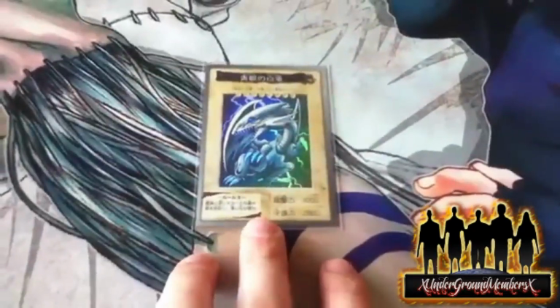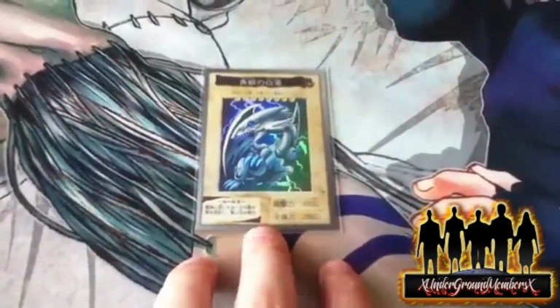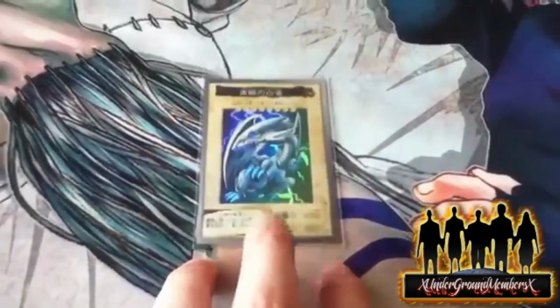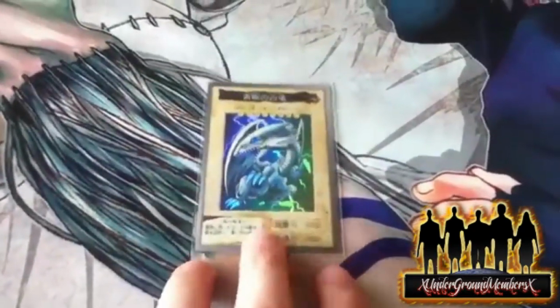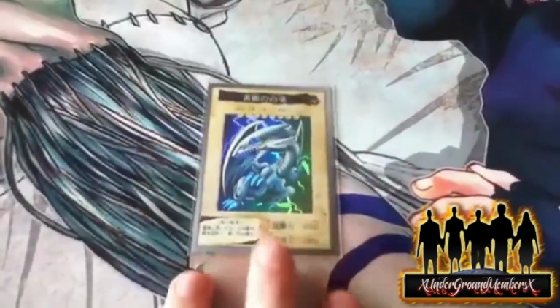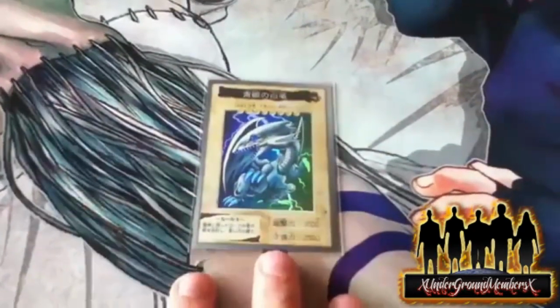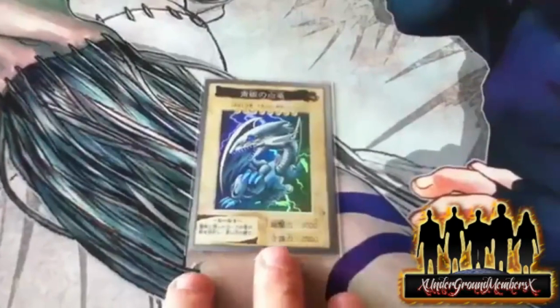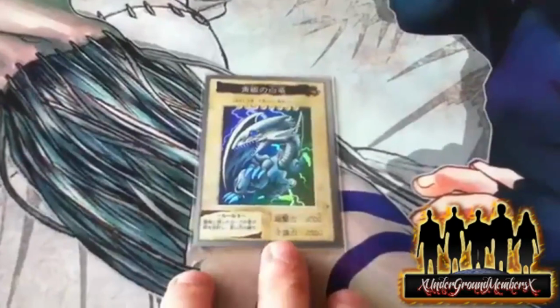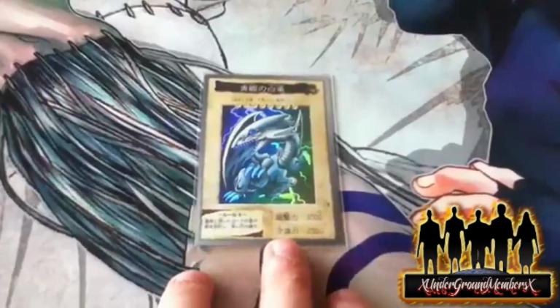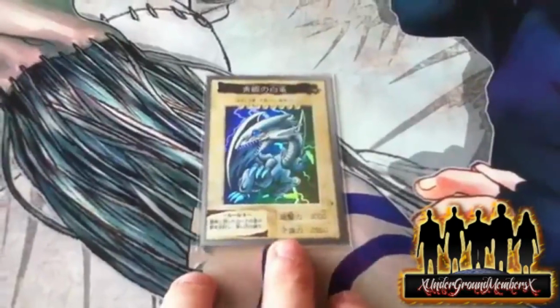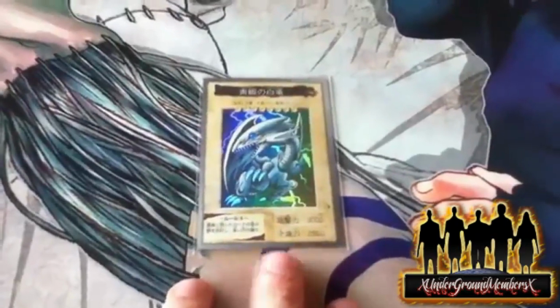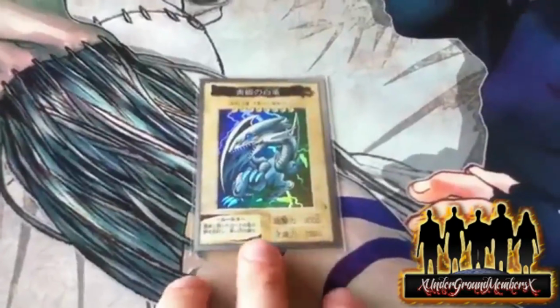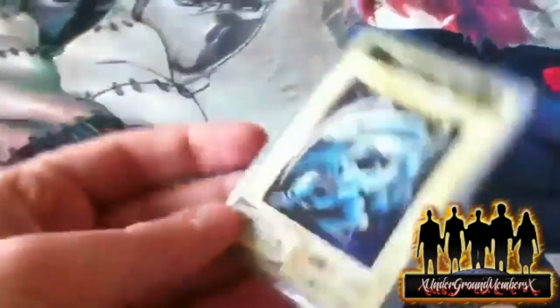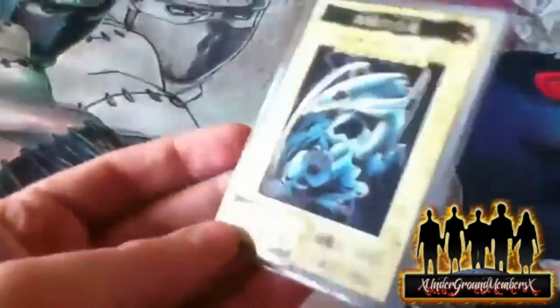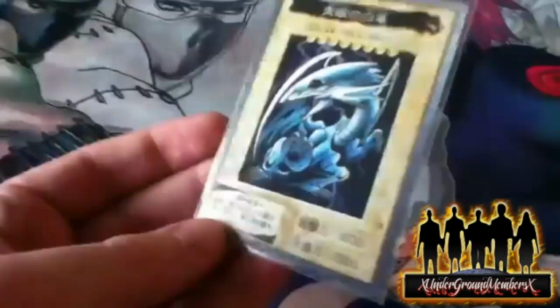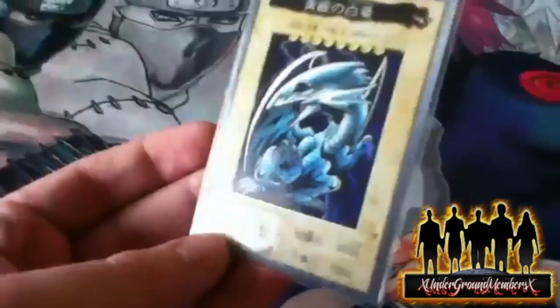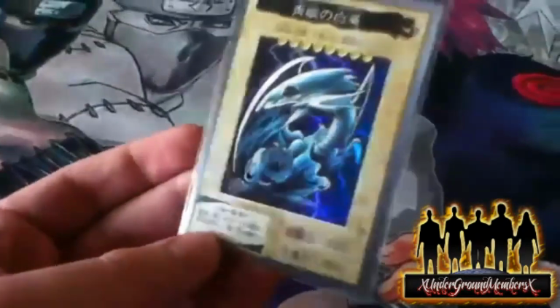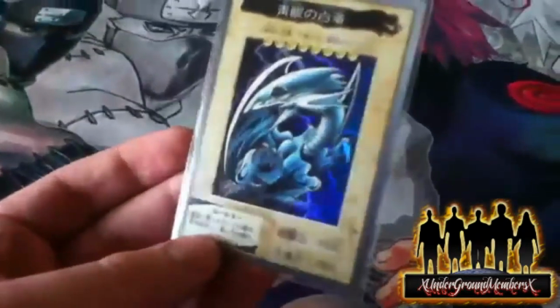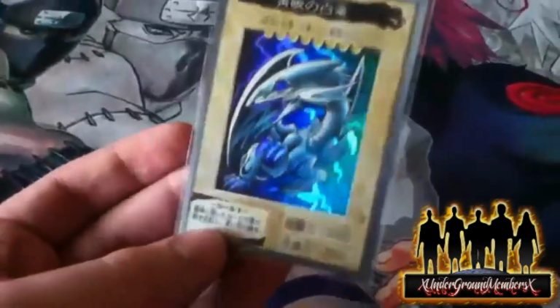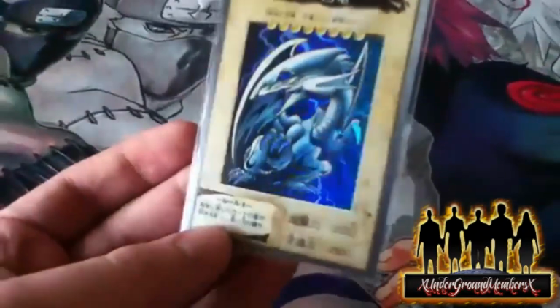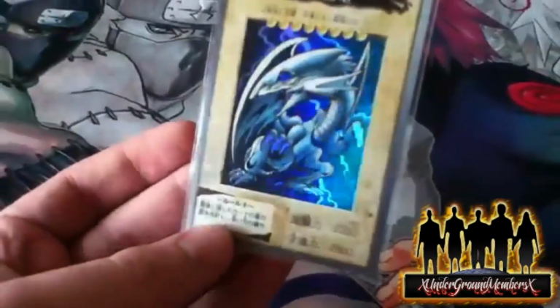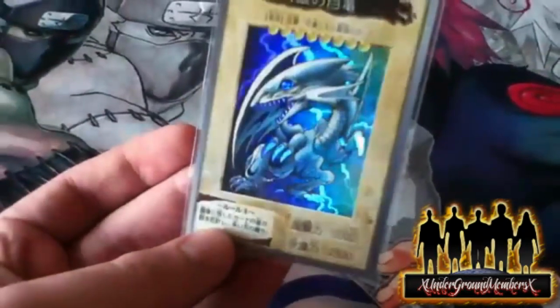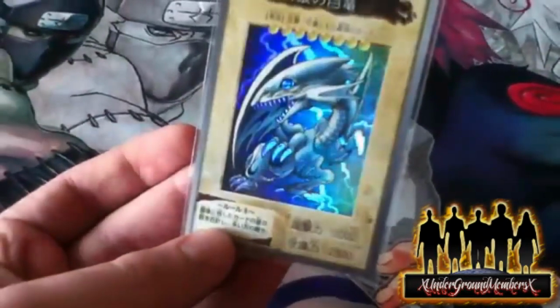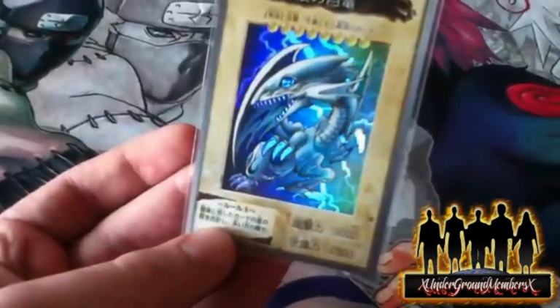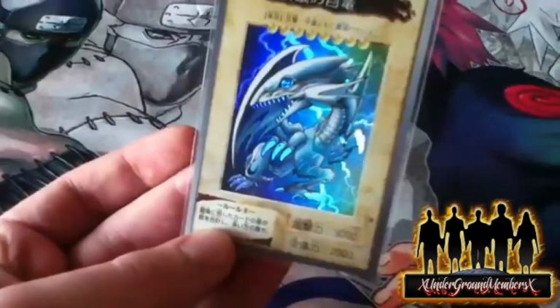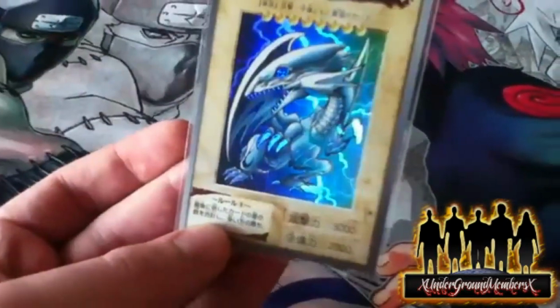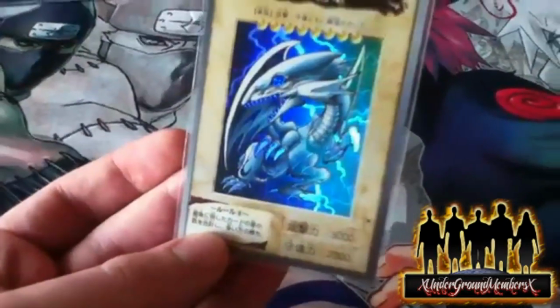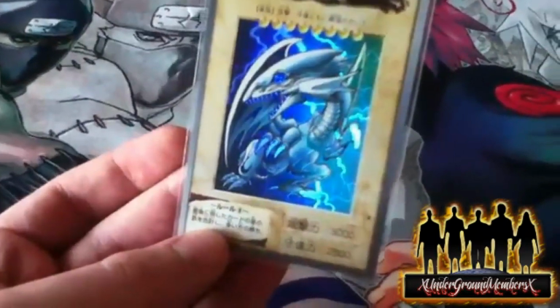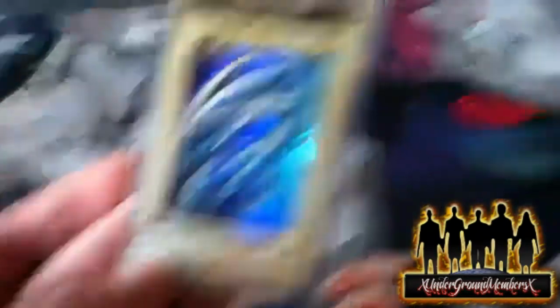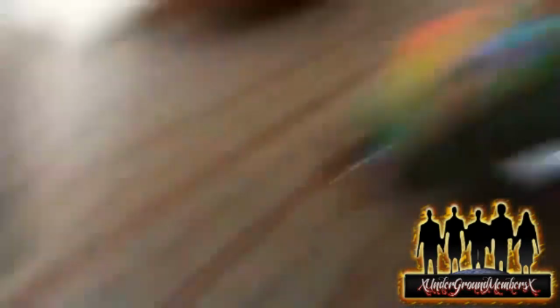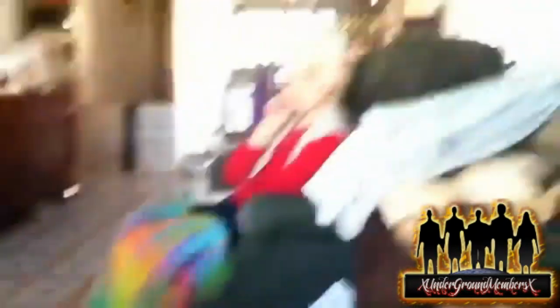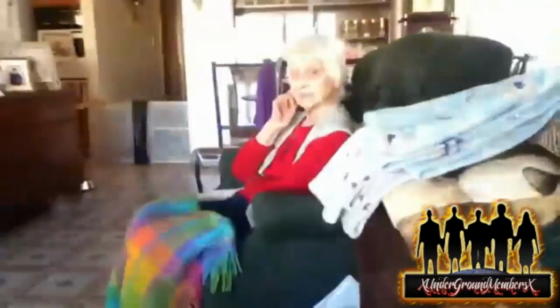The Bandai Blue Eyes is also from the show — from Yu-Gi-Oh Season Zero, which many people don't even know about. And I got this as a gift from my grandmother.